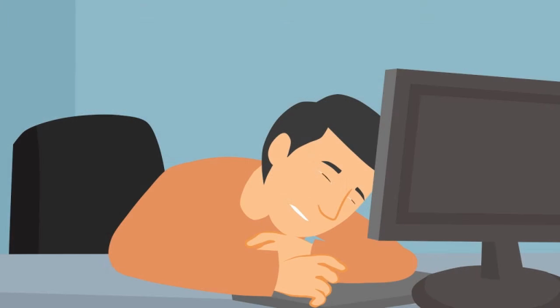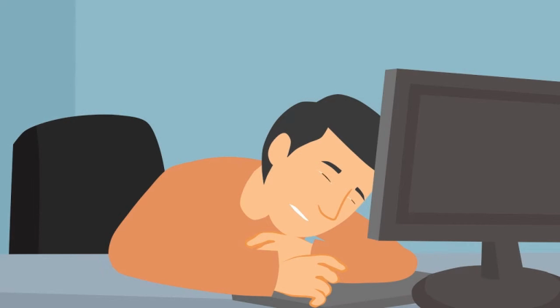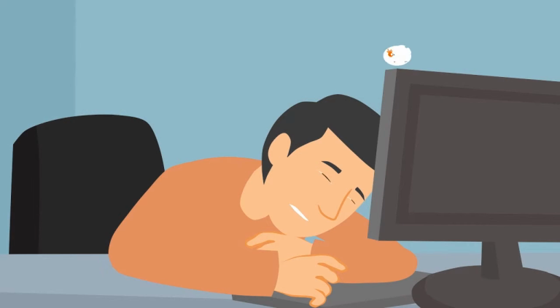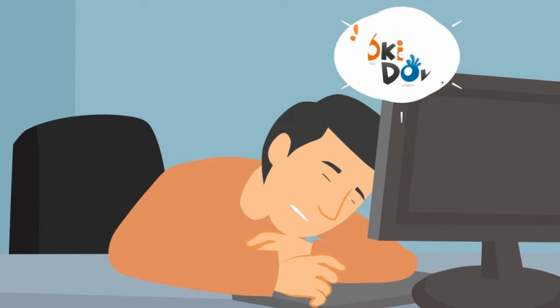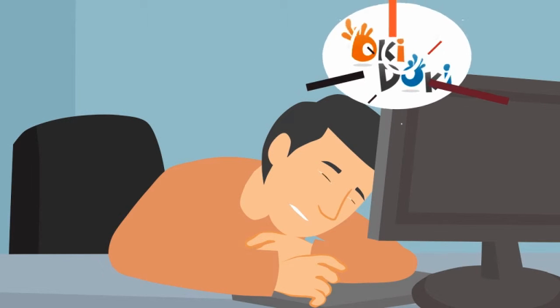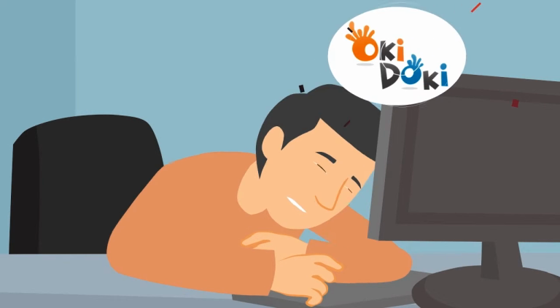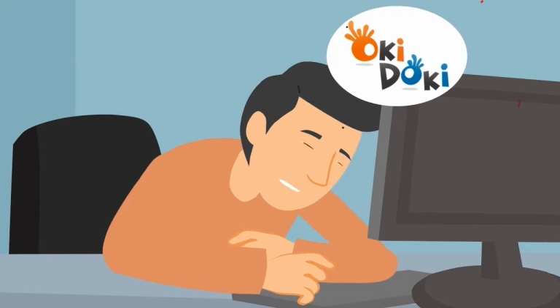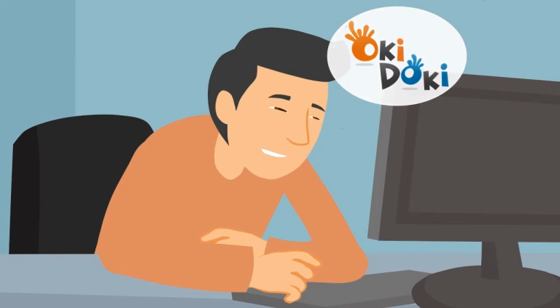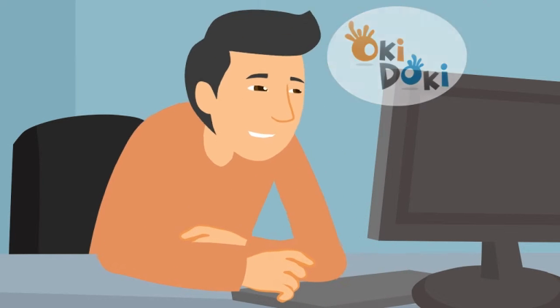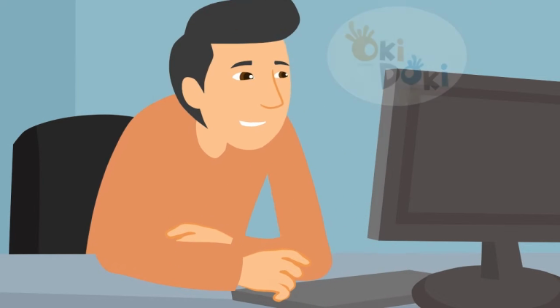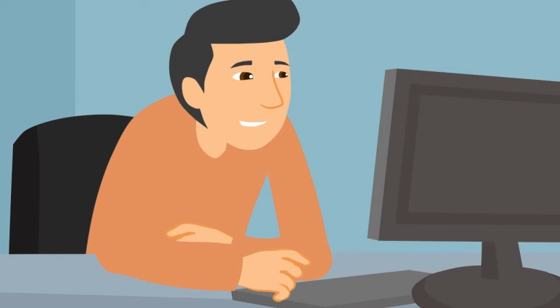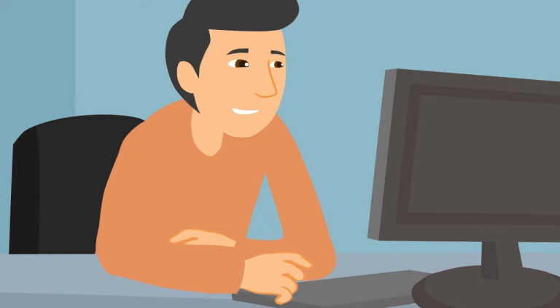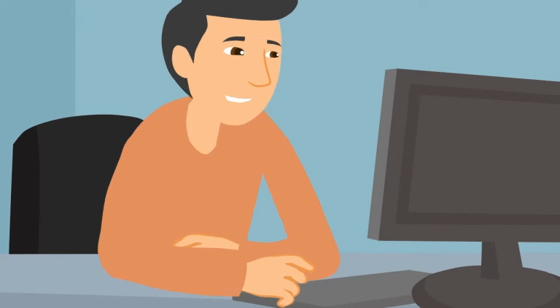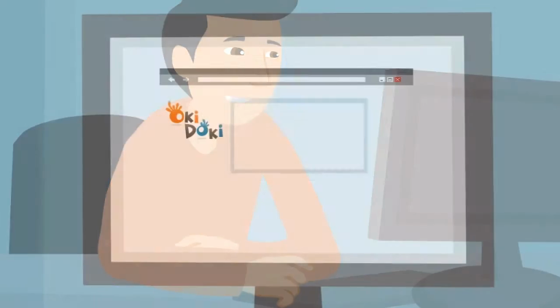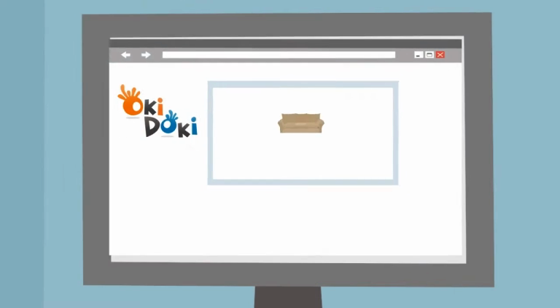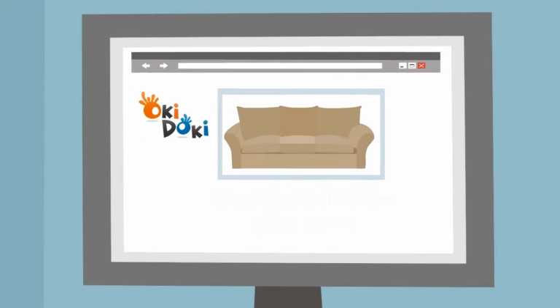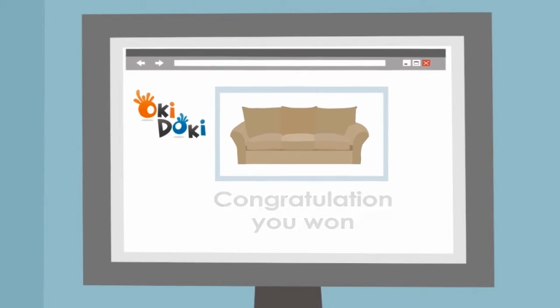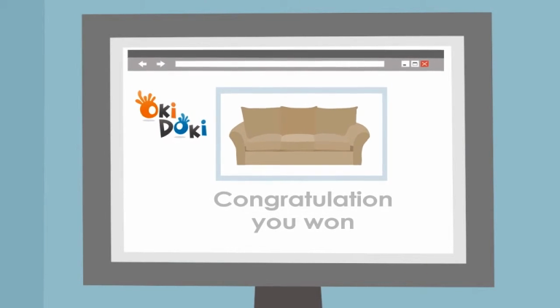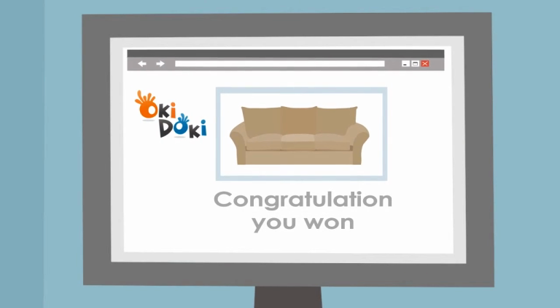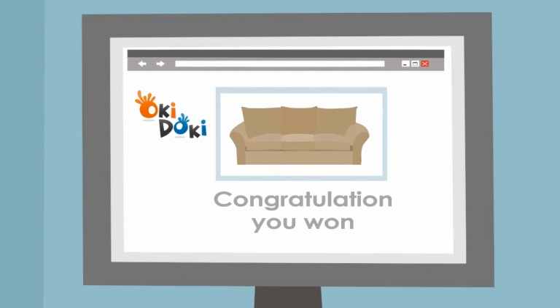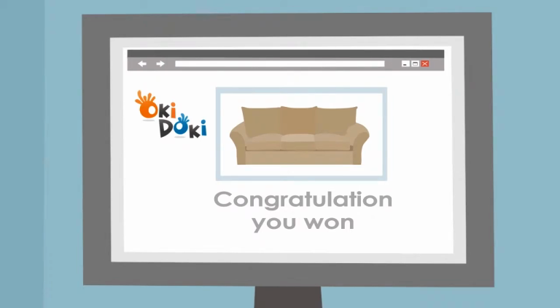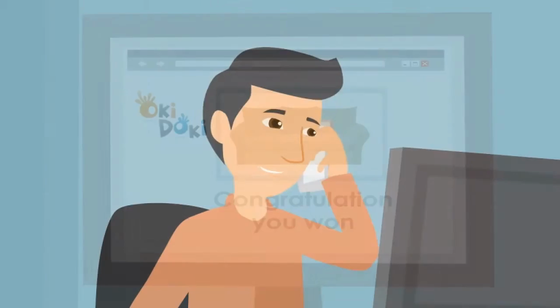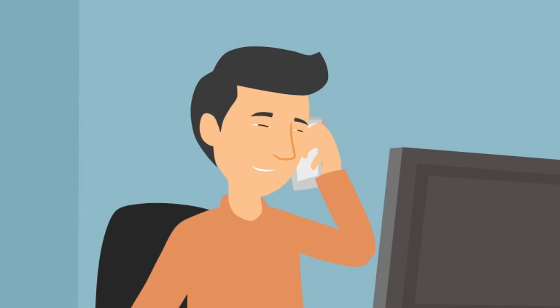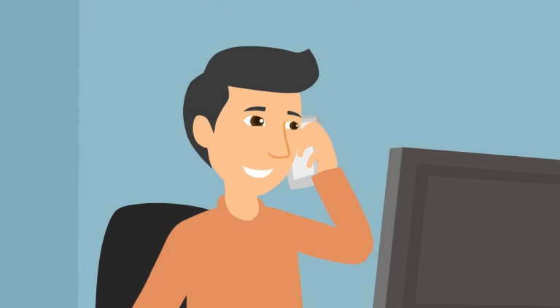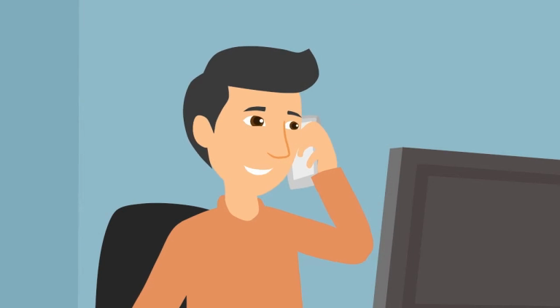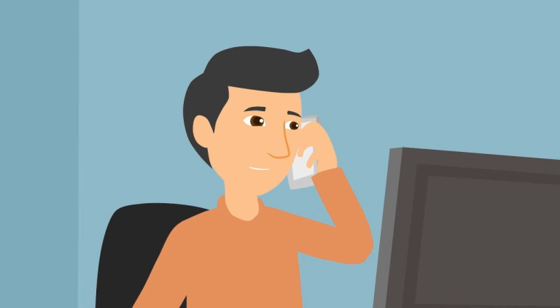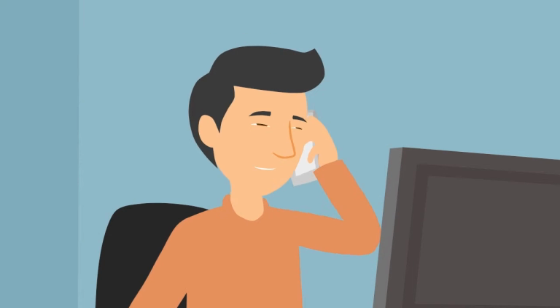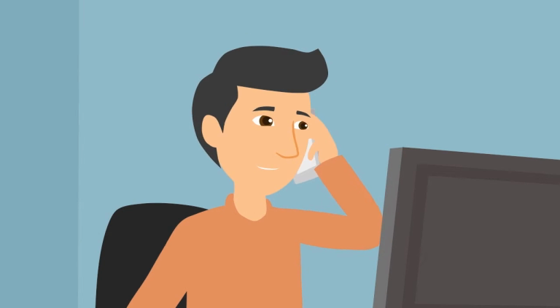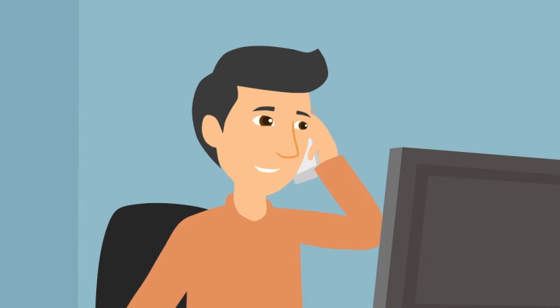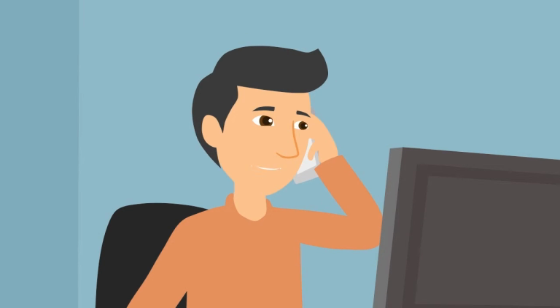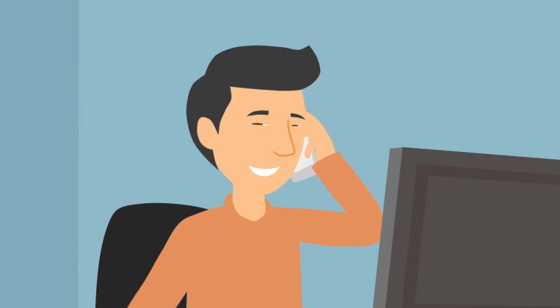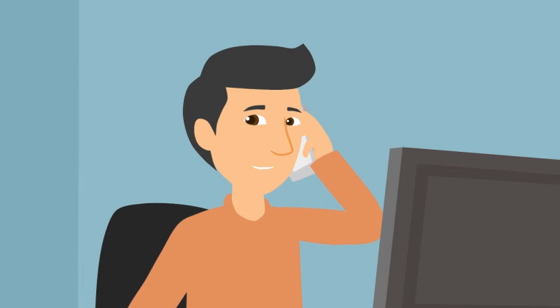Looking to buy something? Log in now to Okie Dokie and make an offer. You decide how much you are willing to pay and you may win the auction.